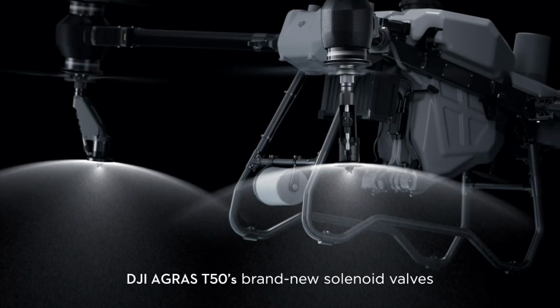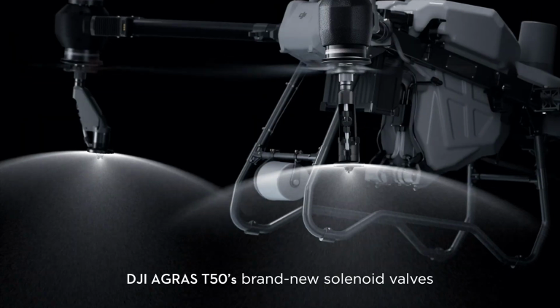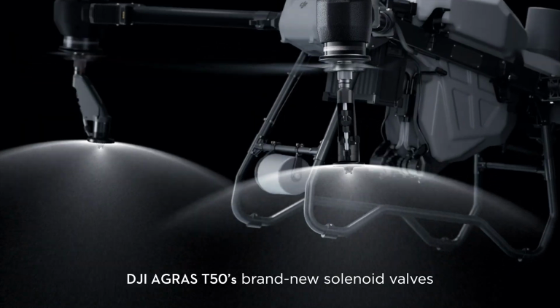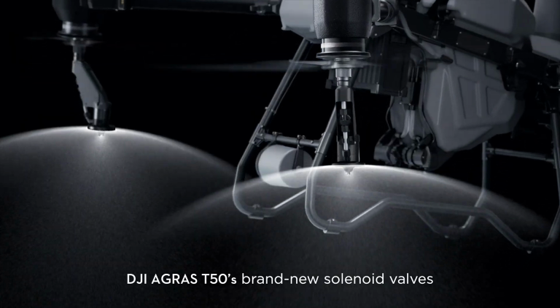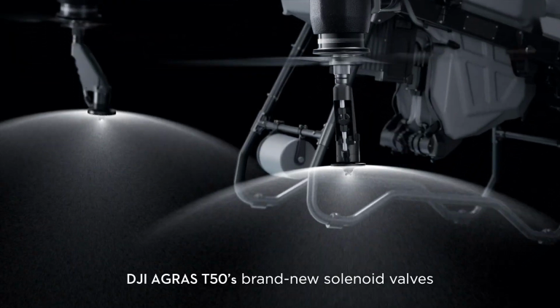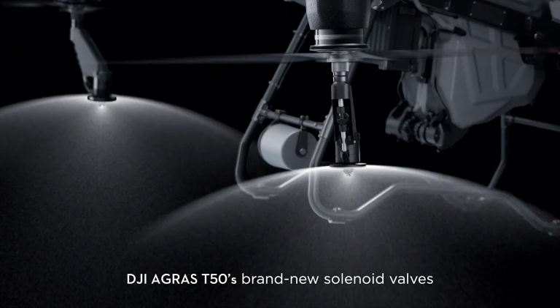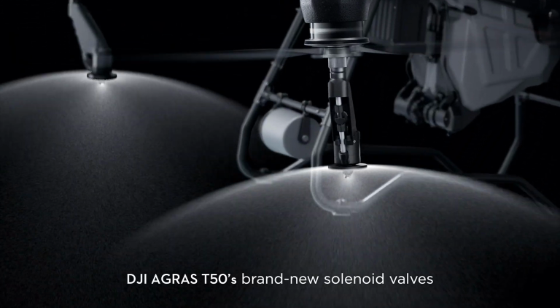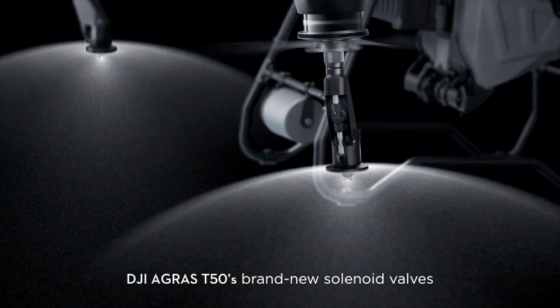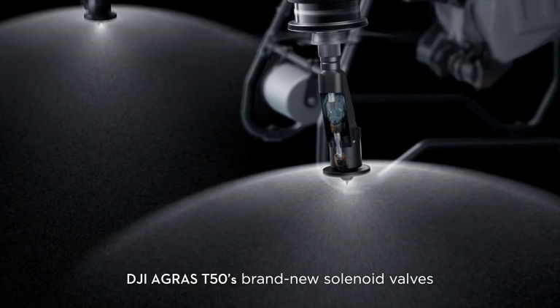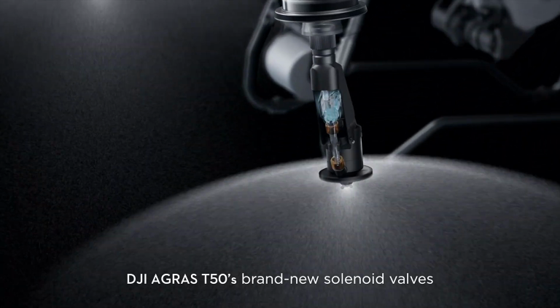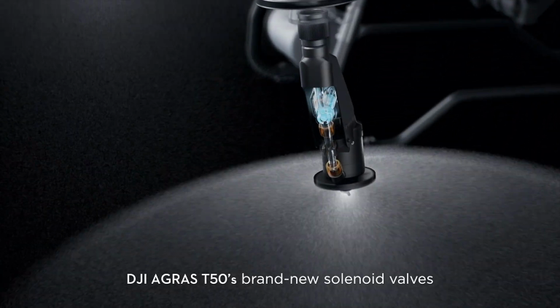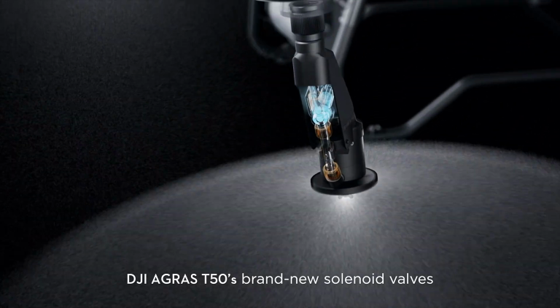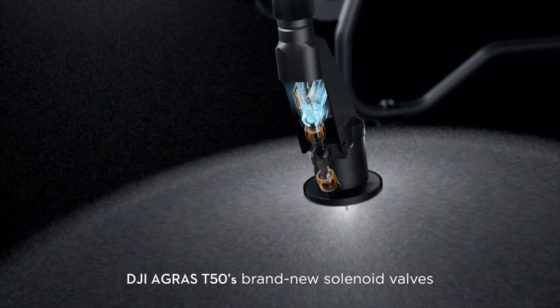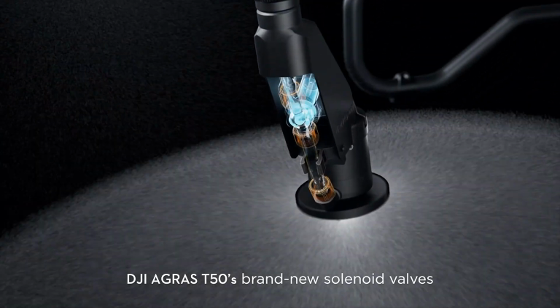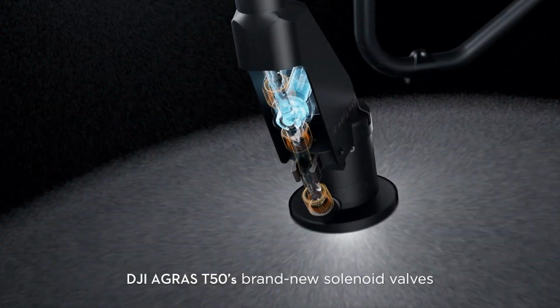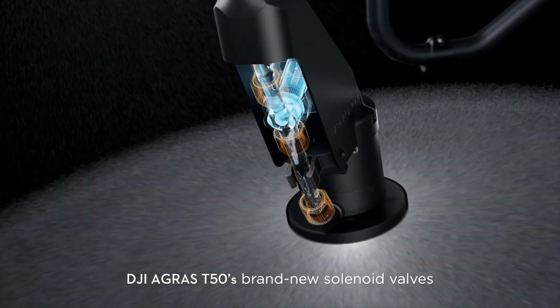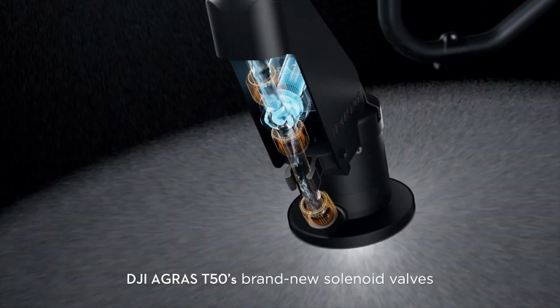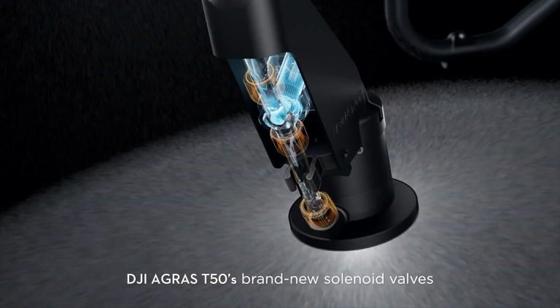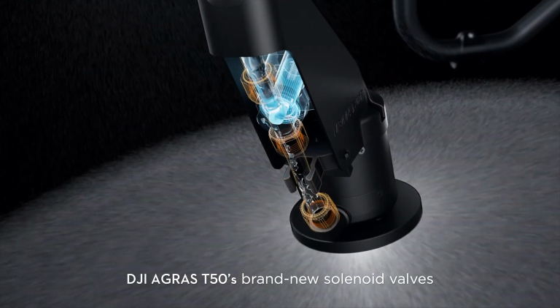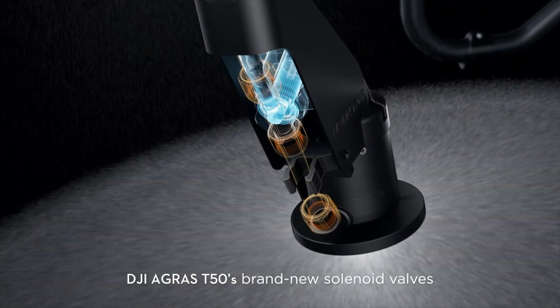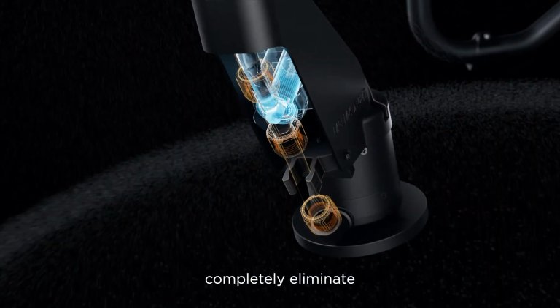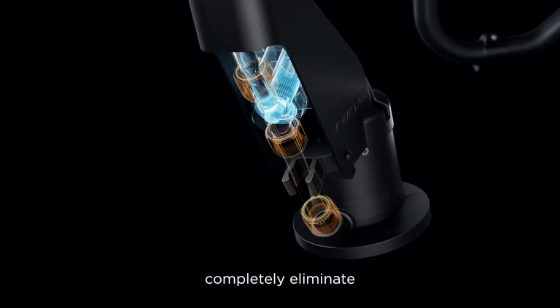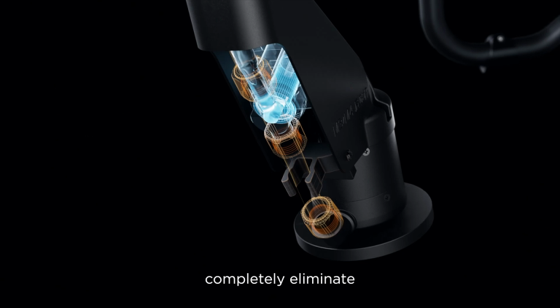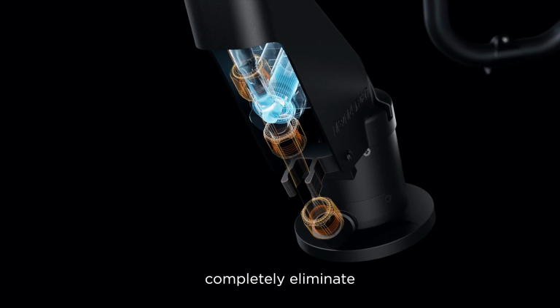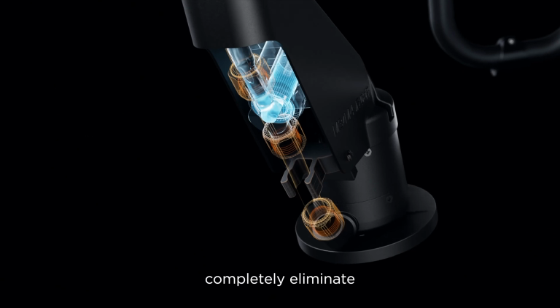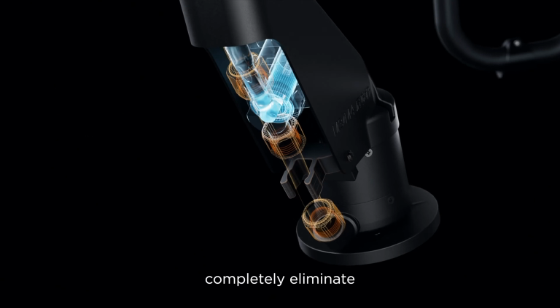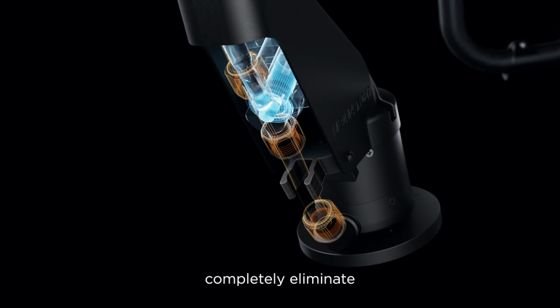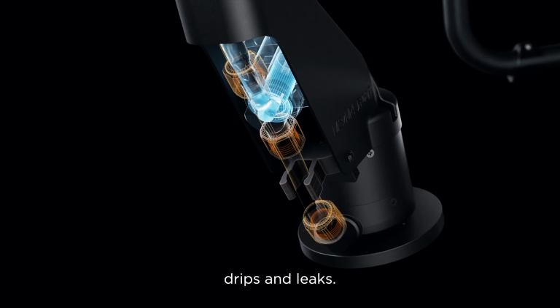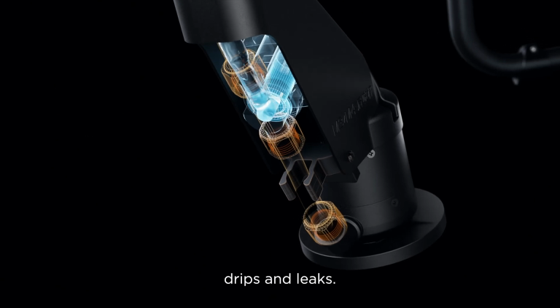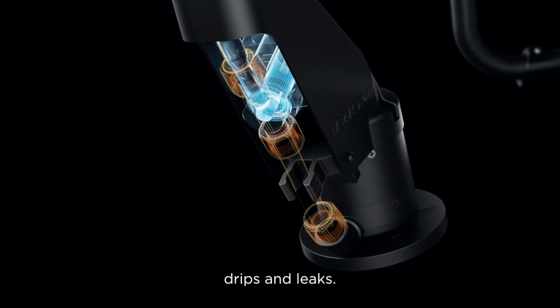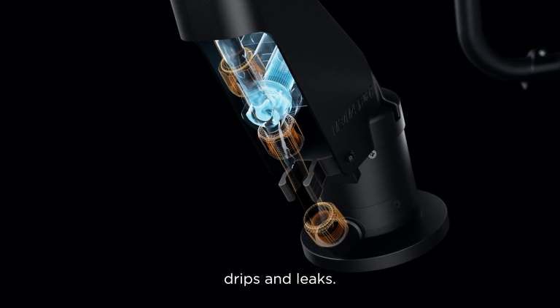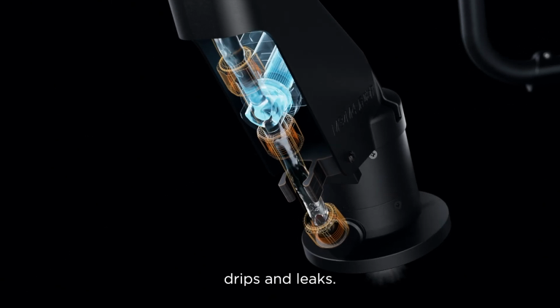The DJI Agris T50's brand new solenoid valves completely eliminate drips and leaks.